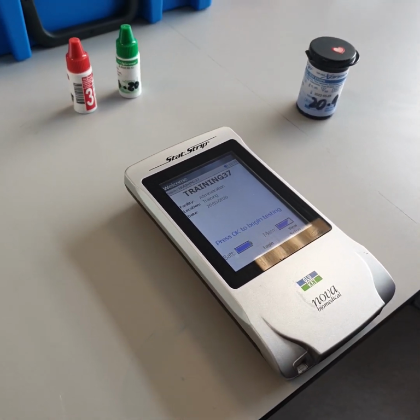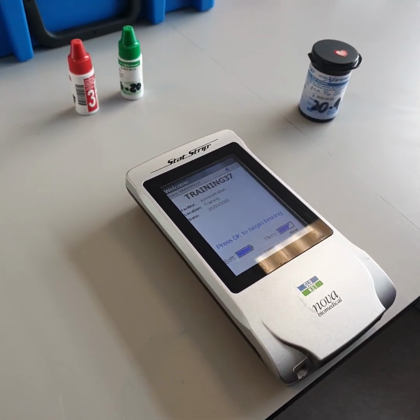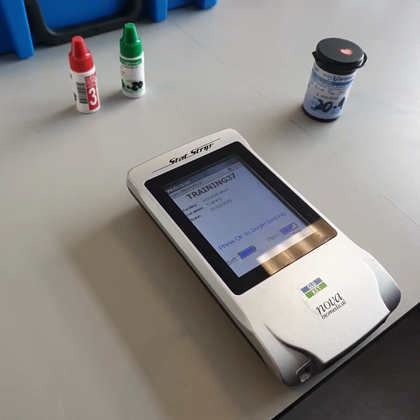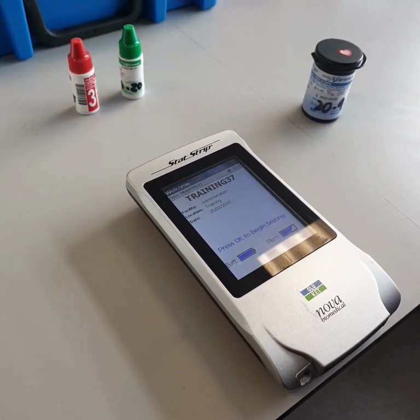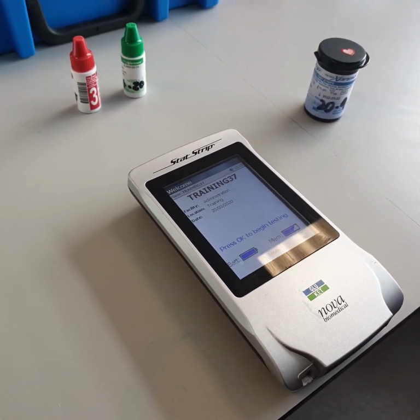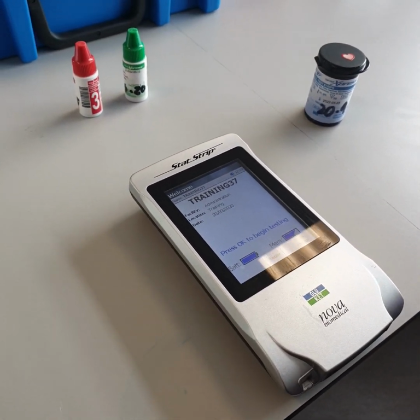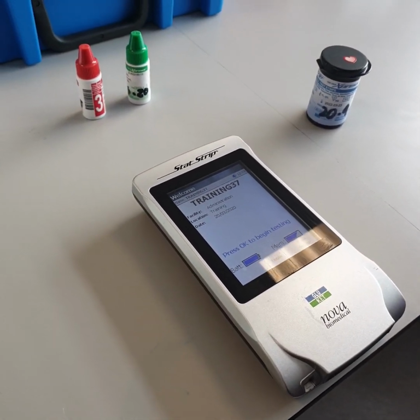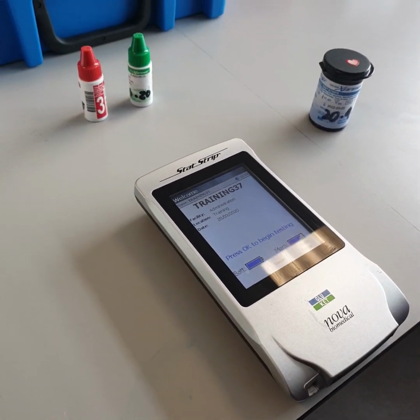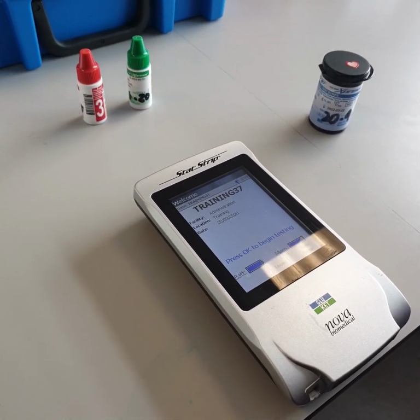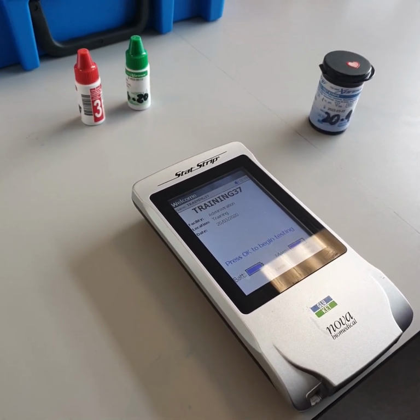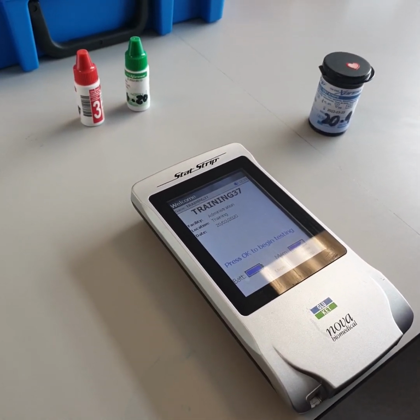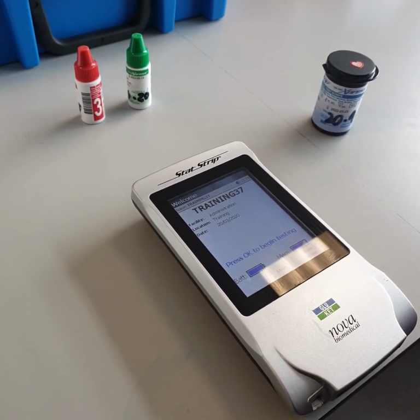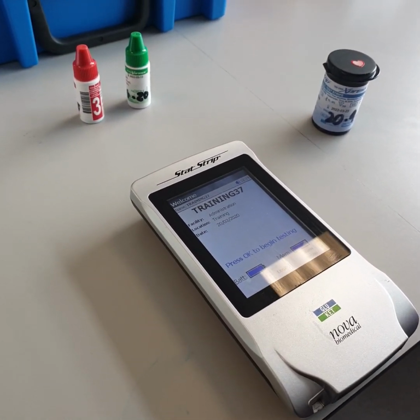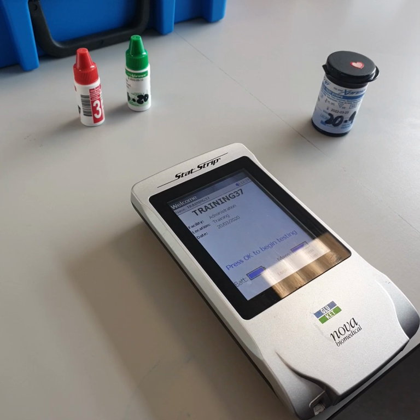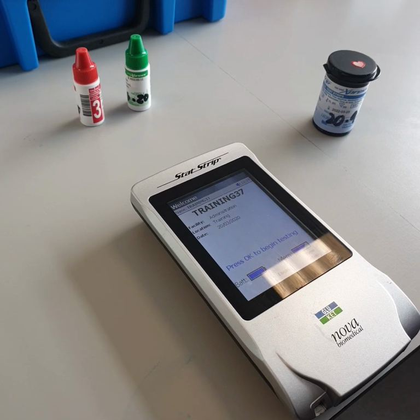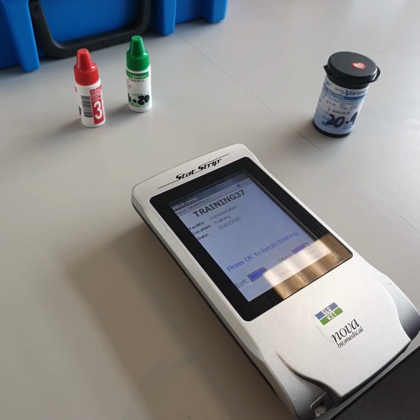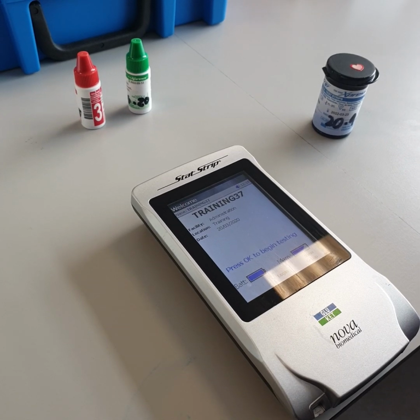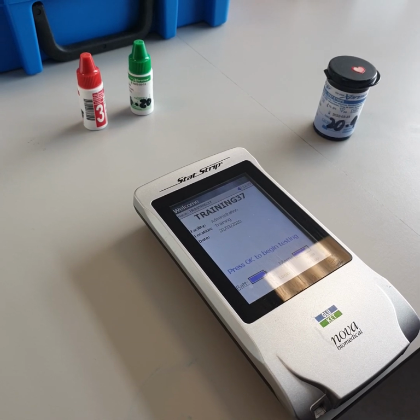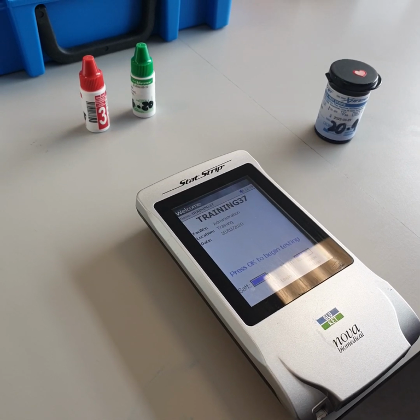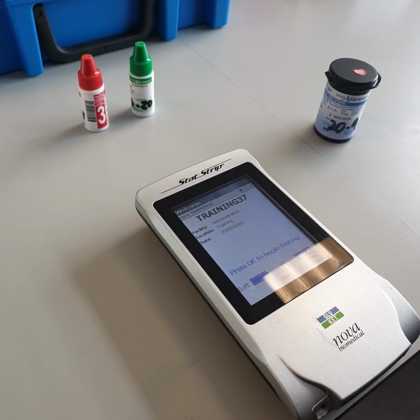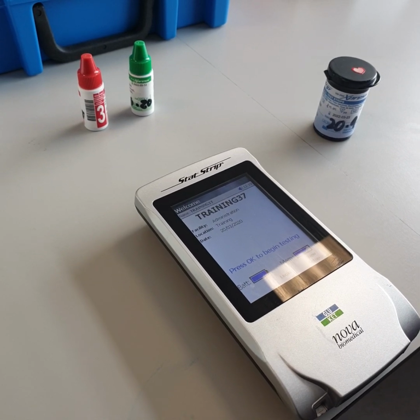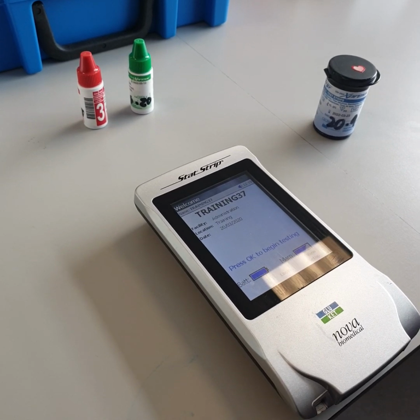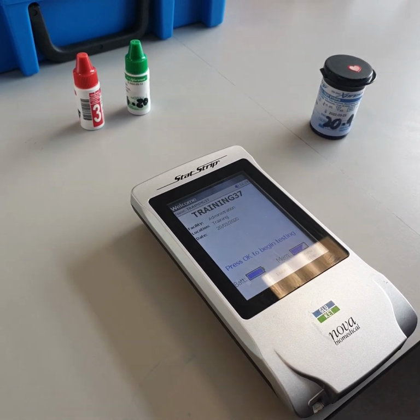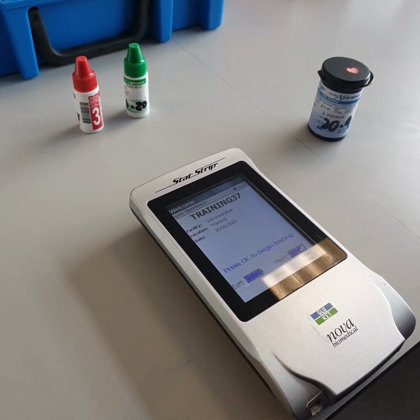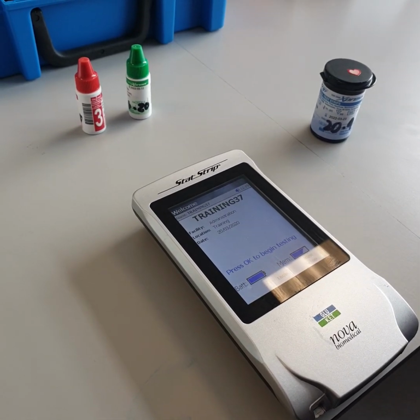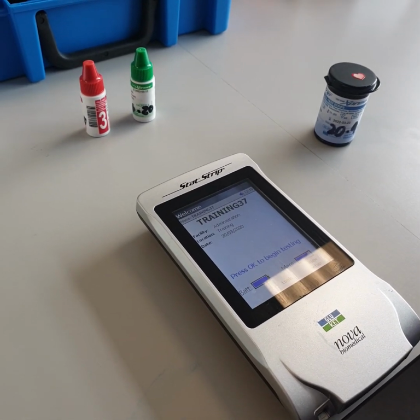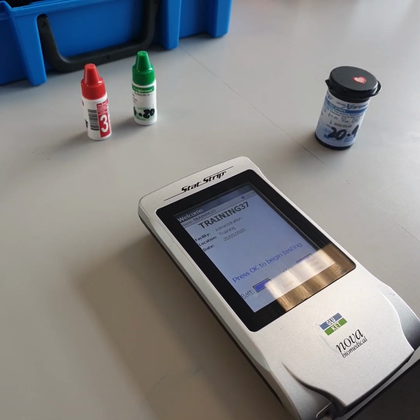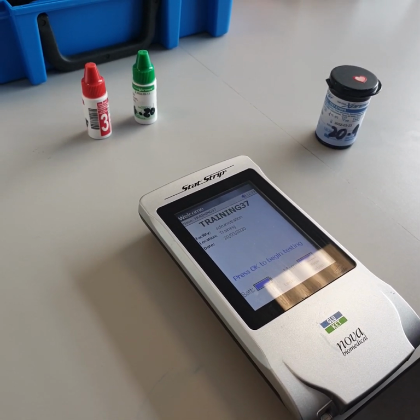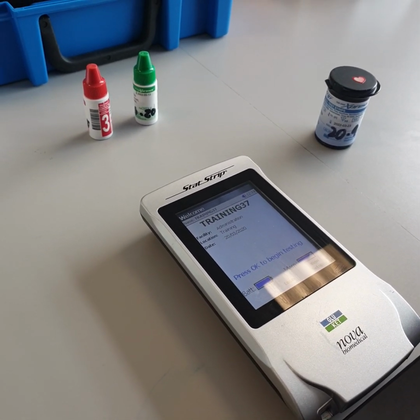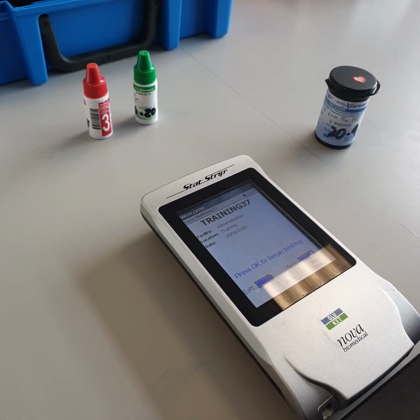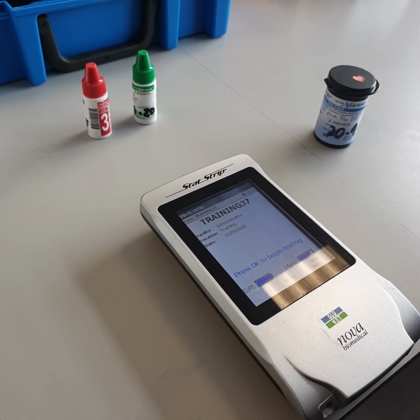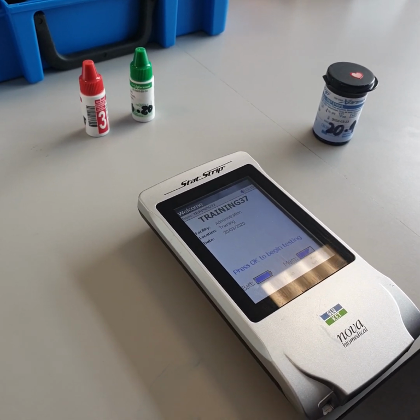Successfully processing both levels of QC unlocks the device so that it can be used for patient testing.